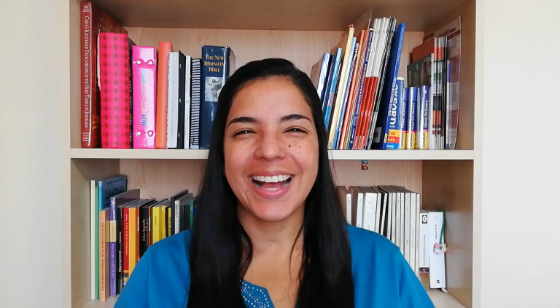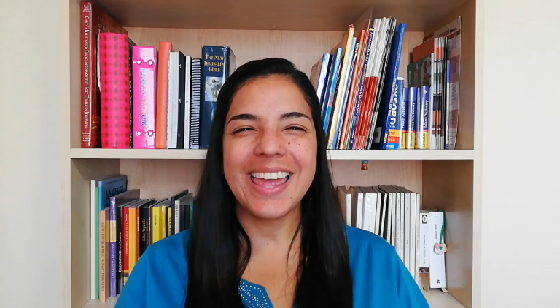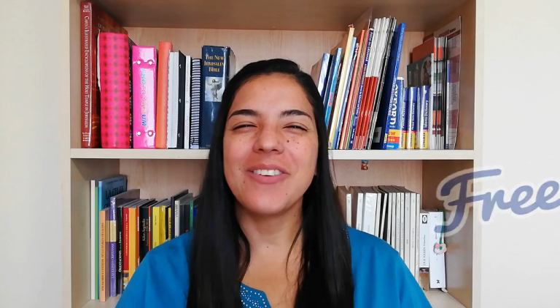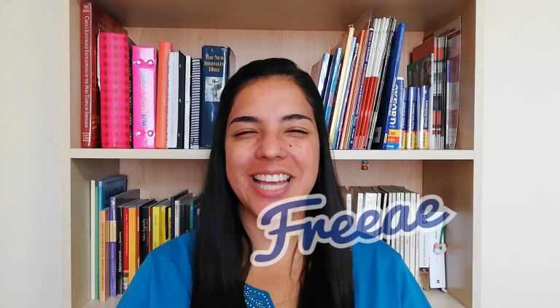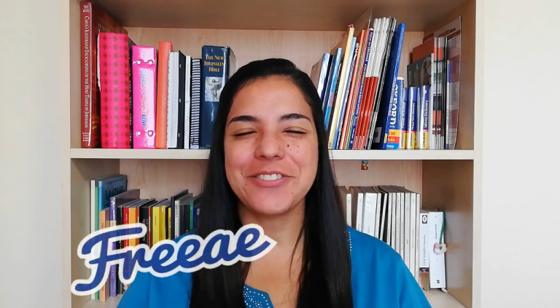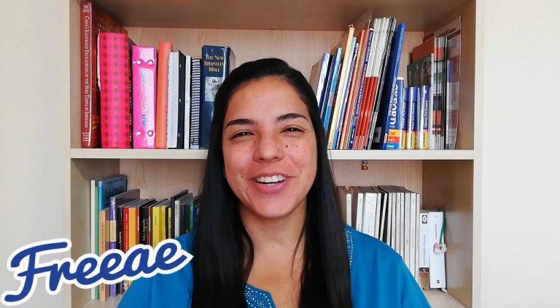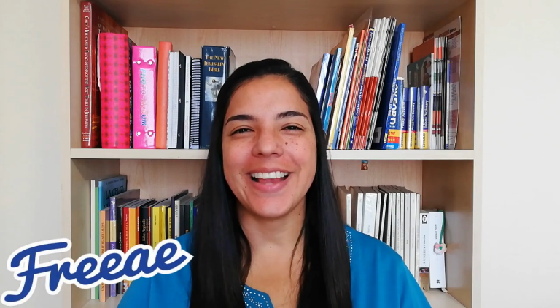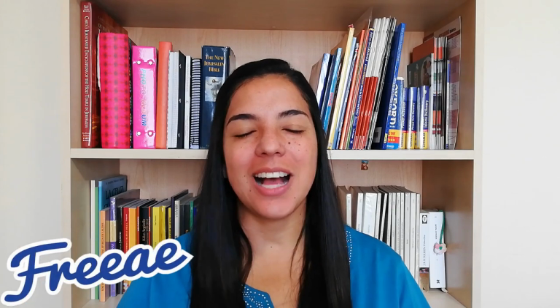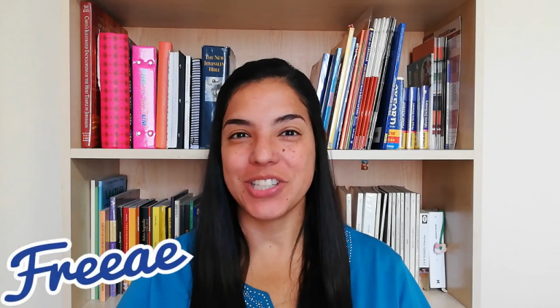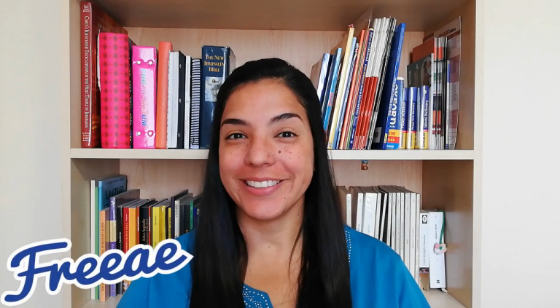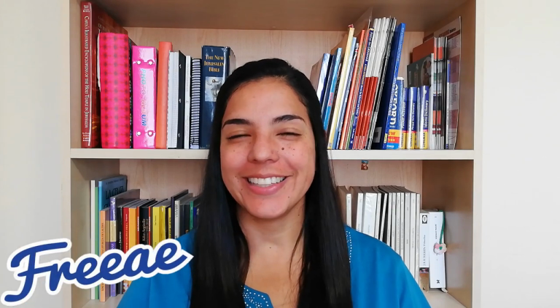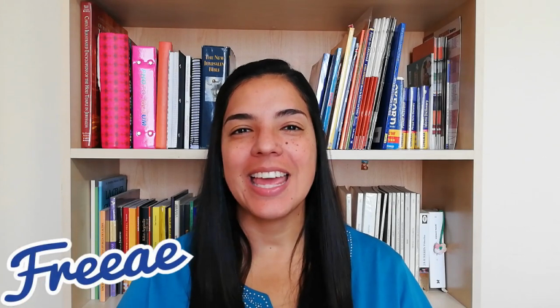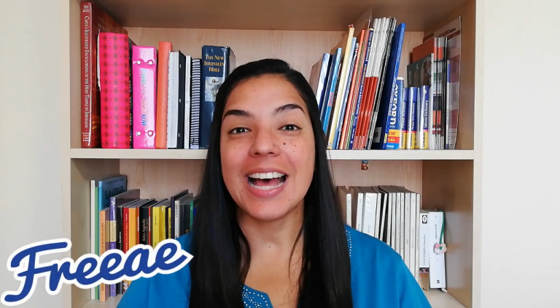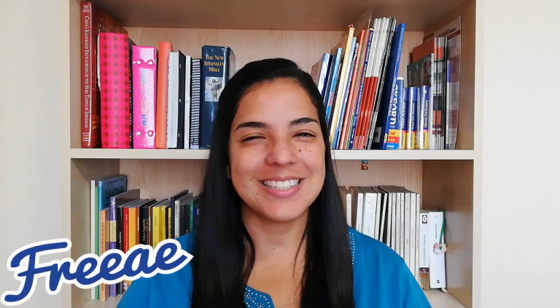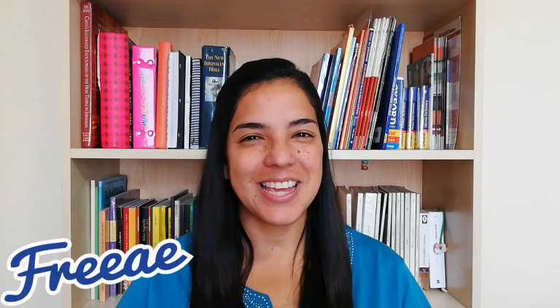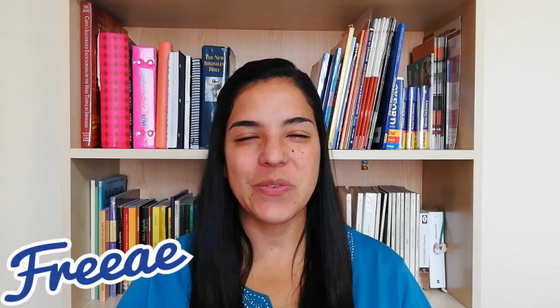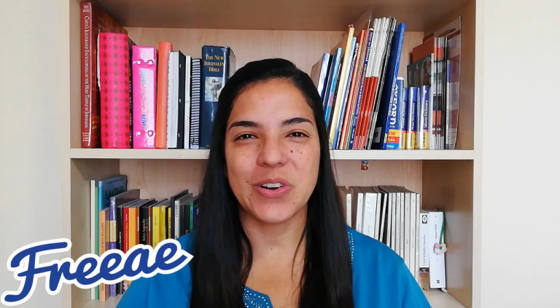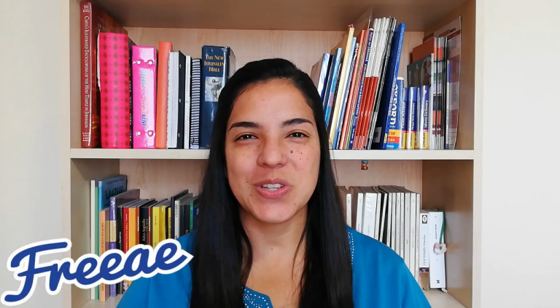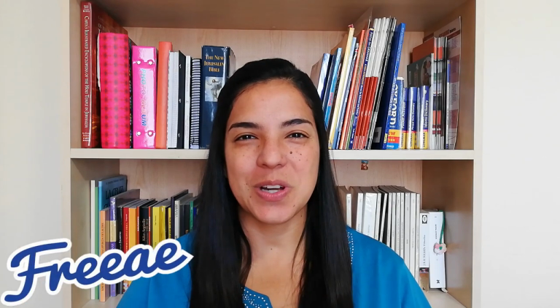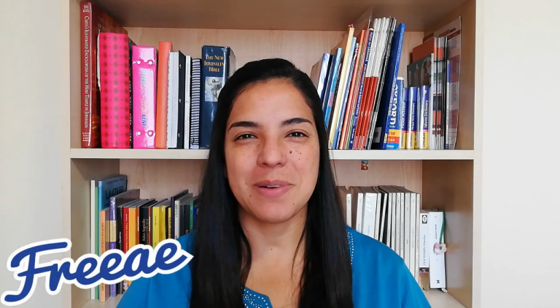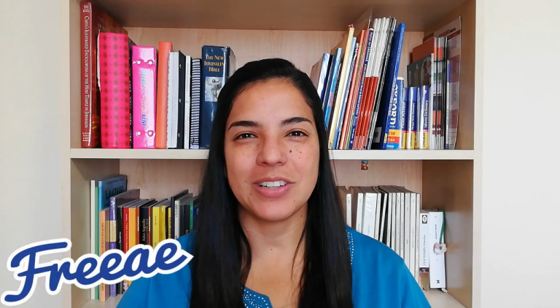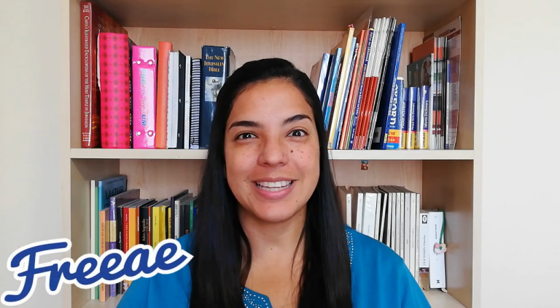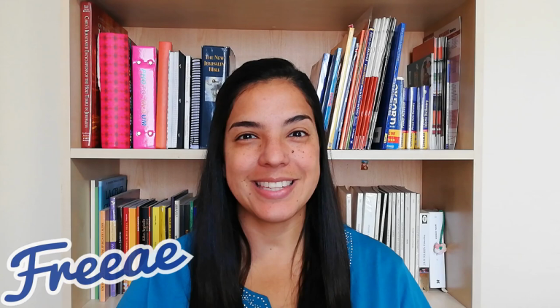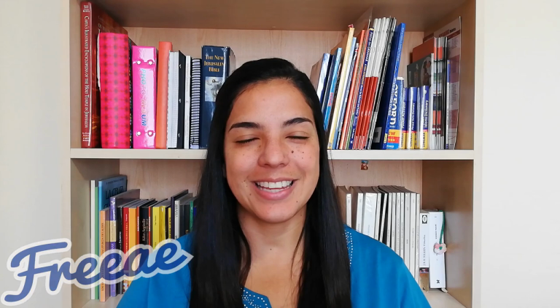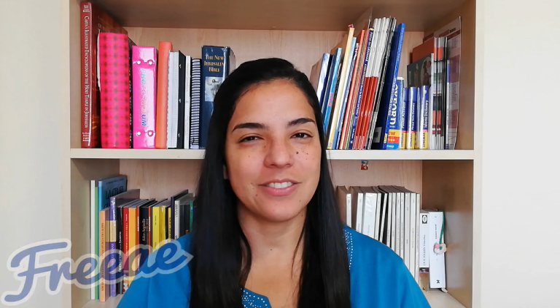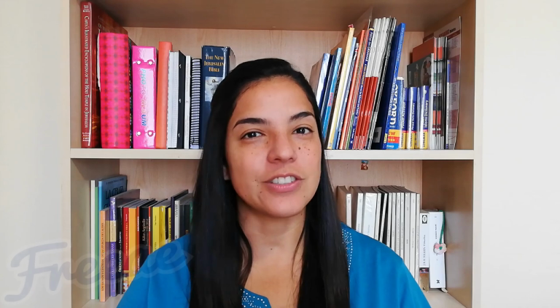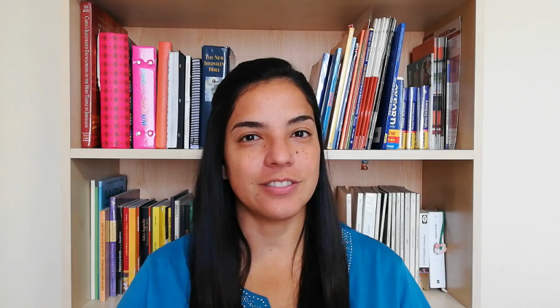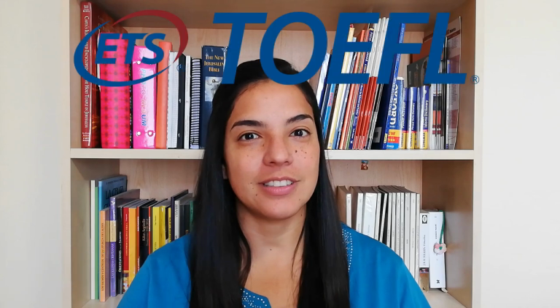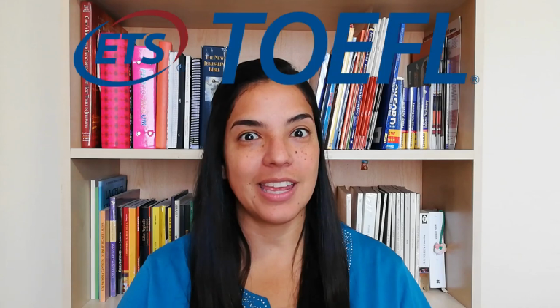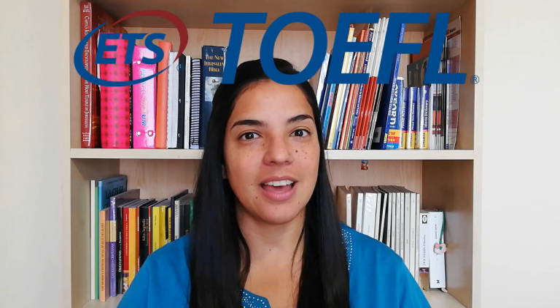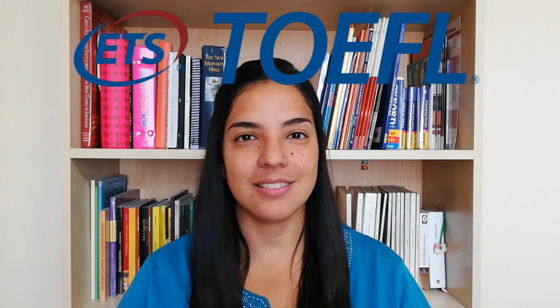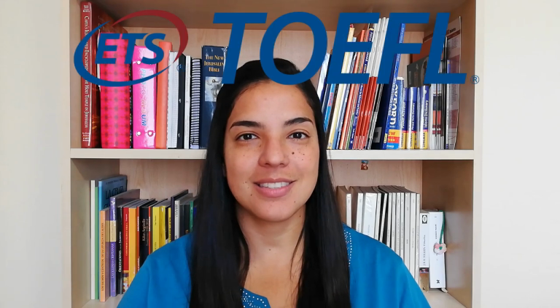Hi! Welcome to FREE! I'm Geraldine and today we're going to talk about listening for TOEFL and IELTS.